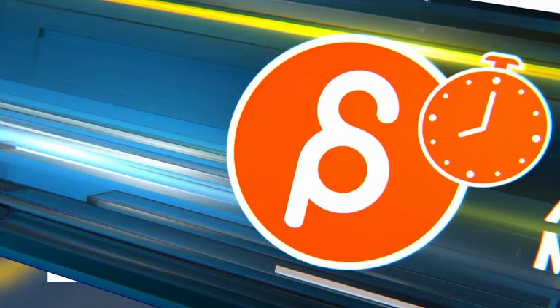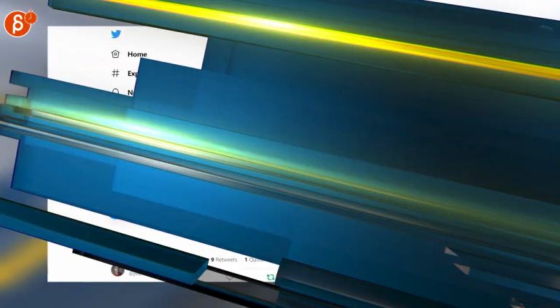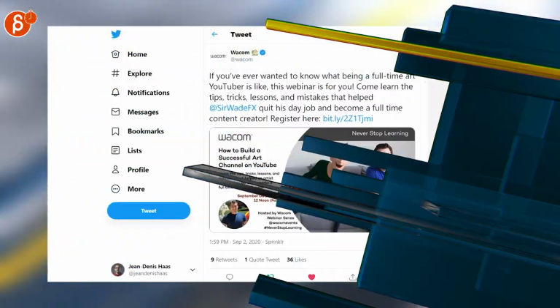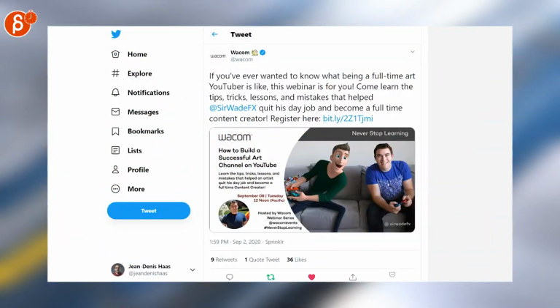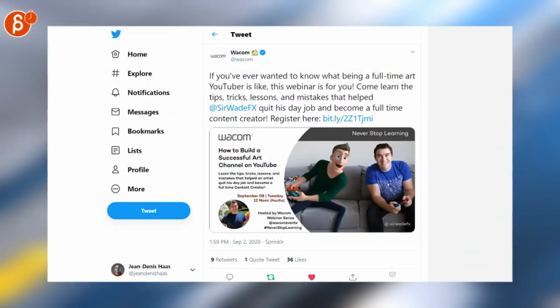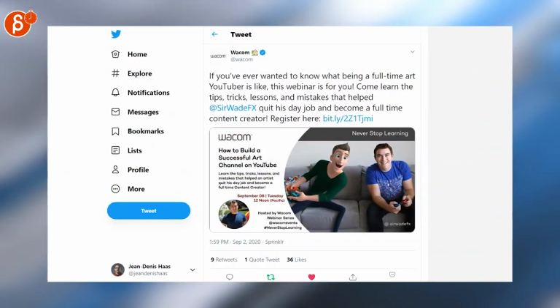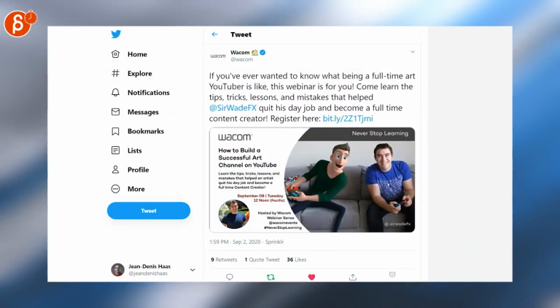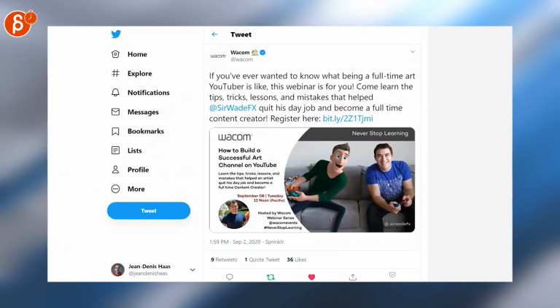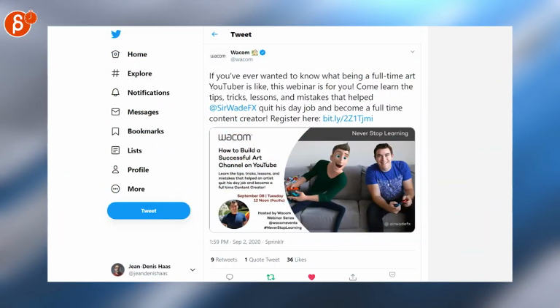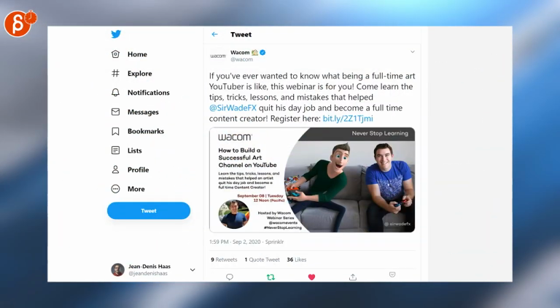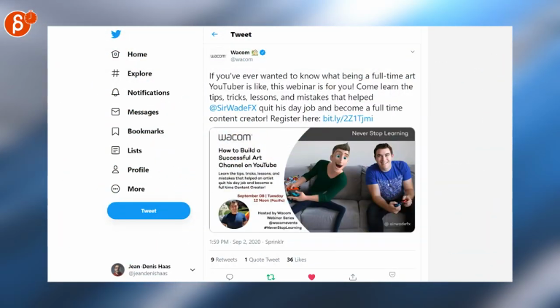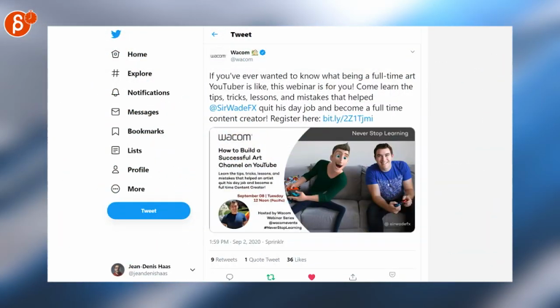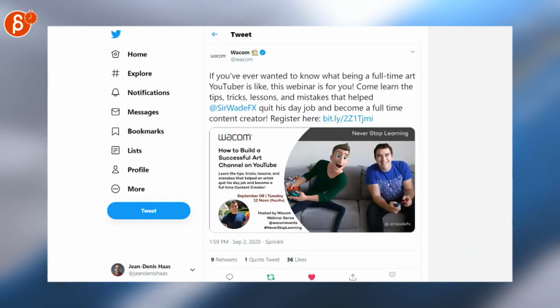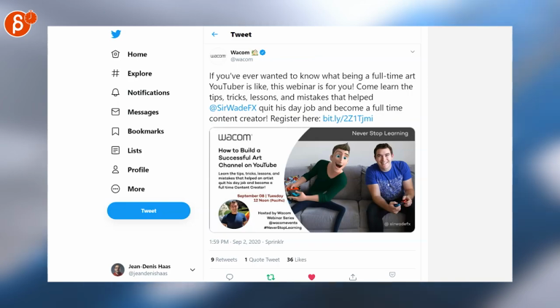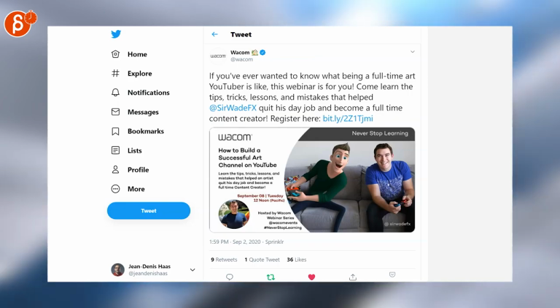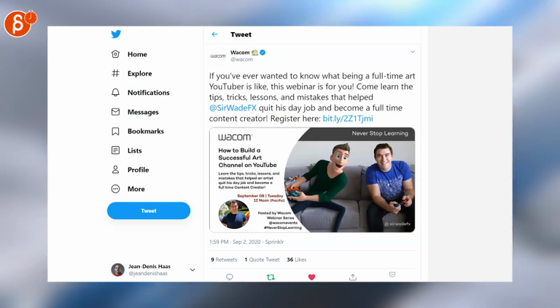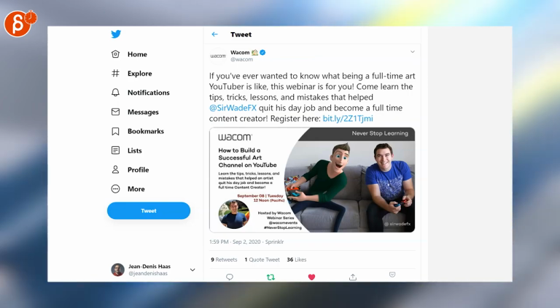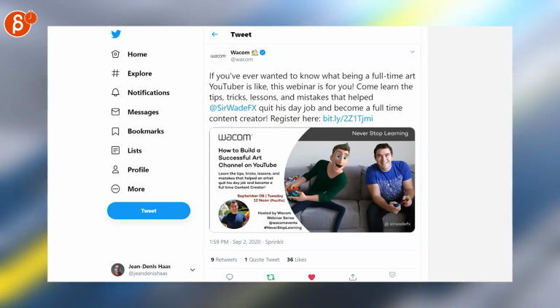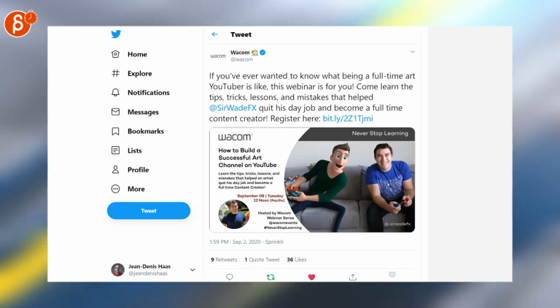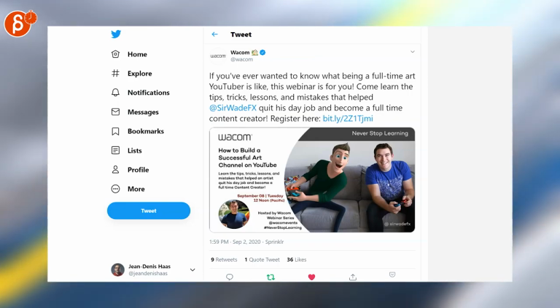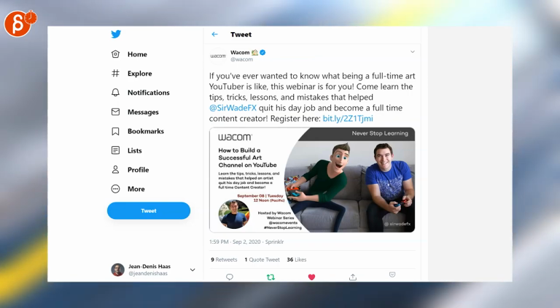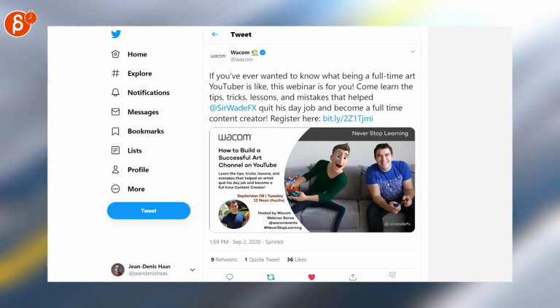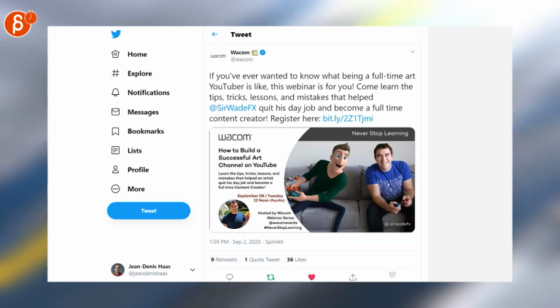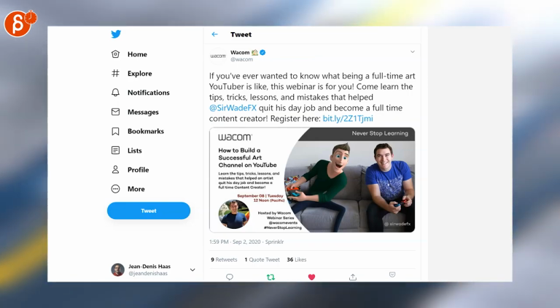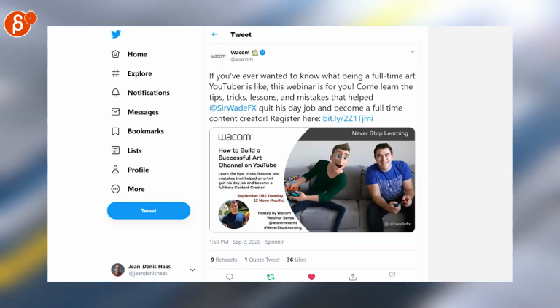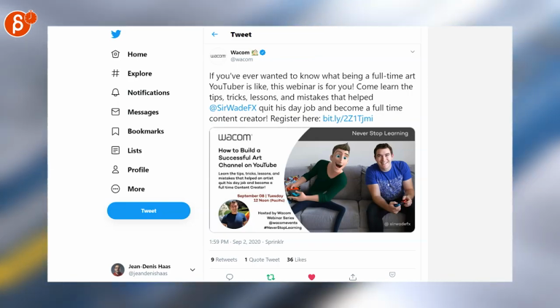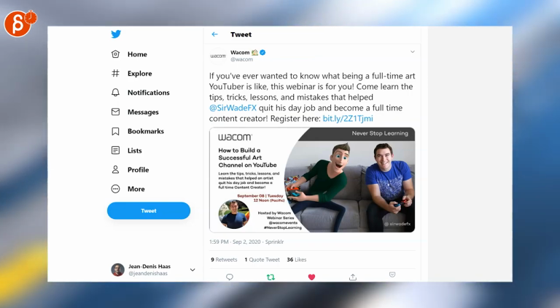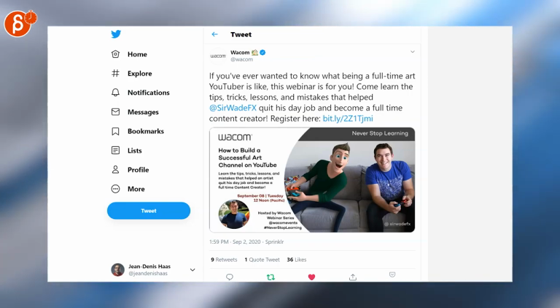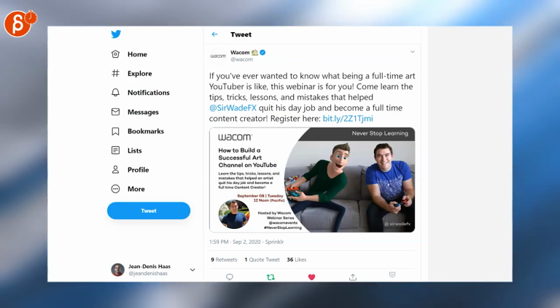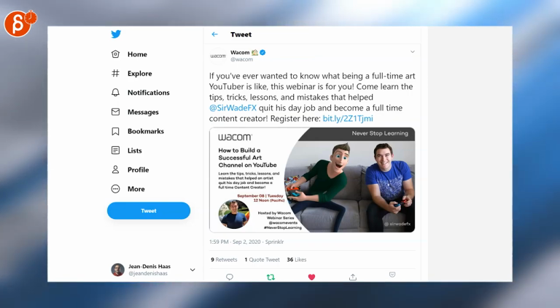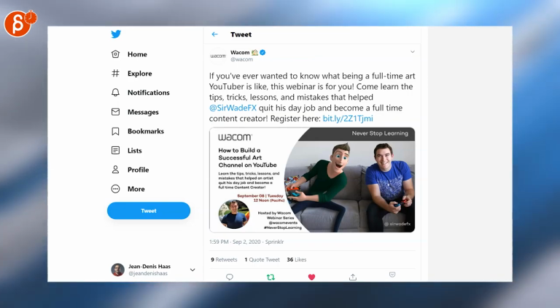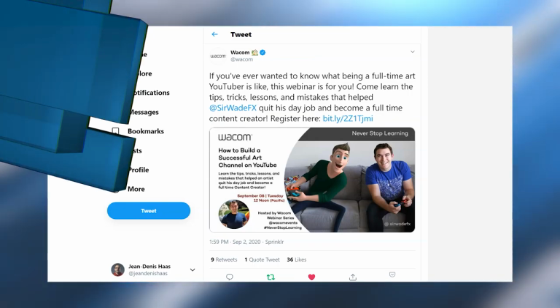If you want to know how to build a successful art channel on YouTube, then watch that webinar series hosted by Wacom, featuring Sir Wade.